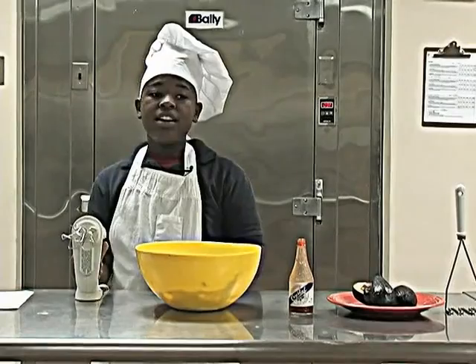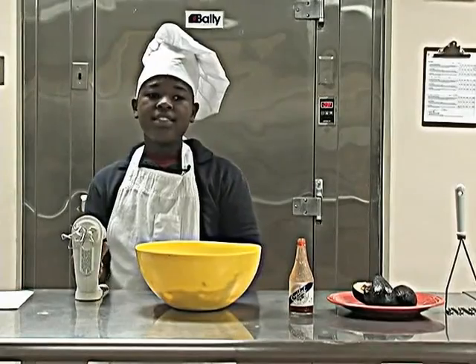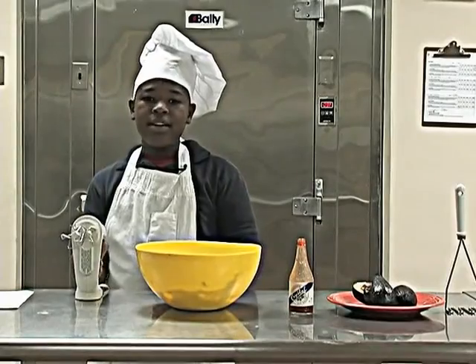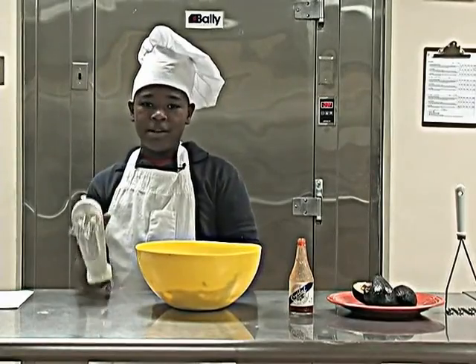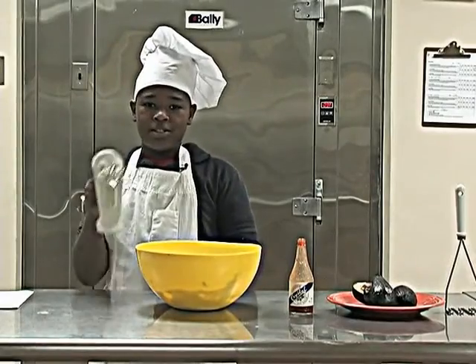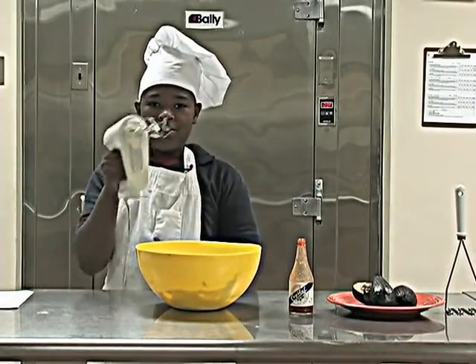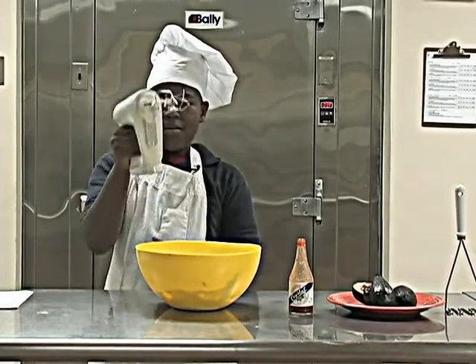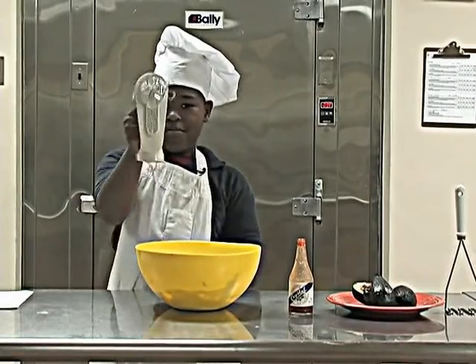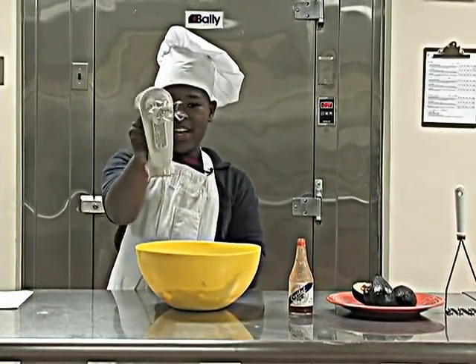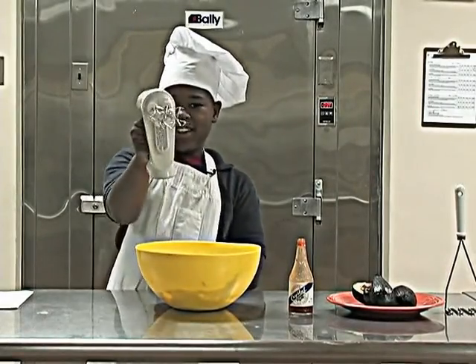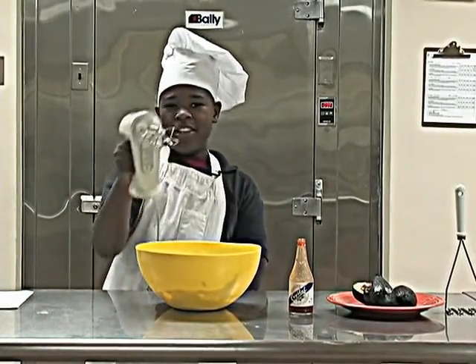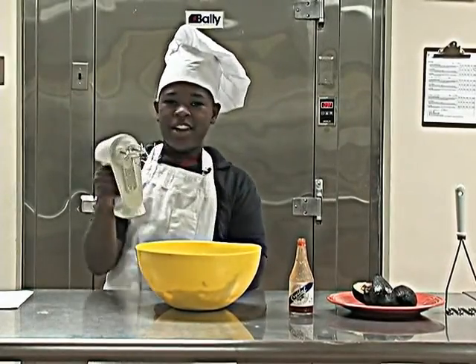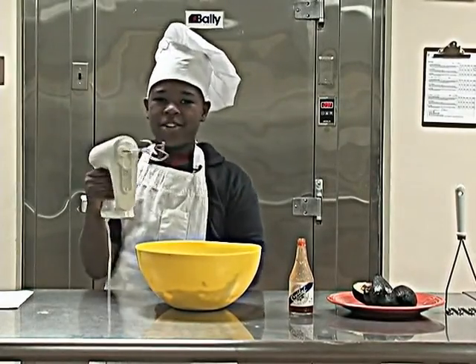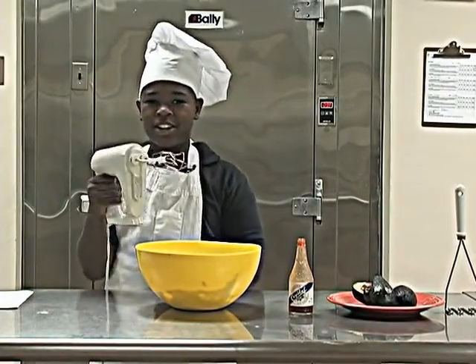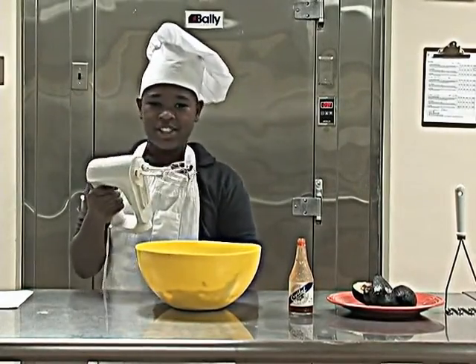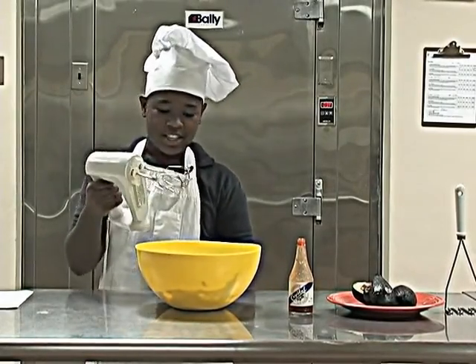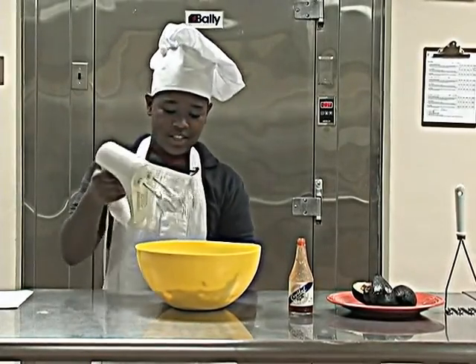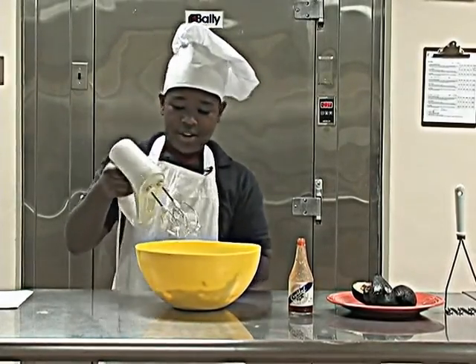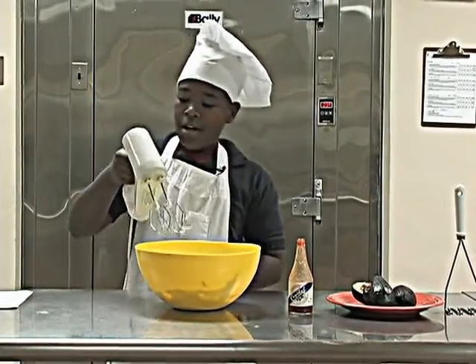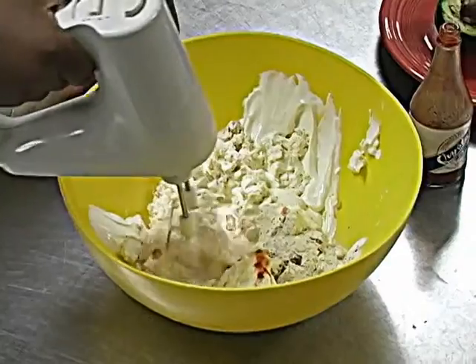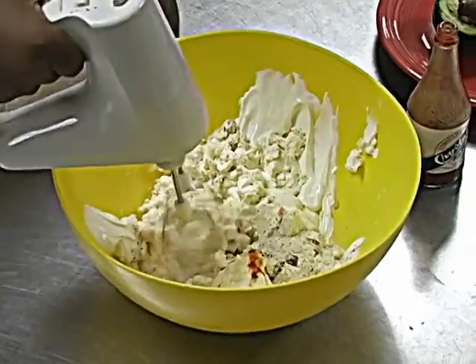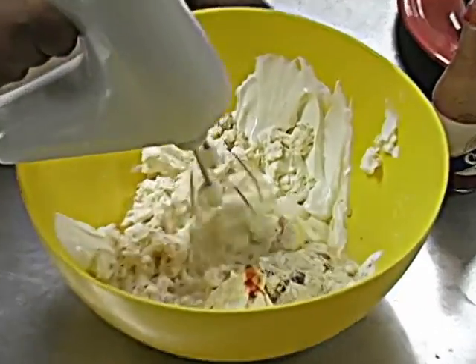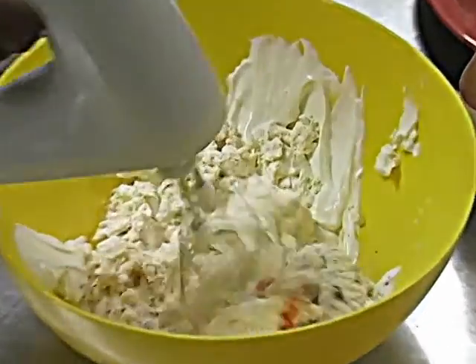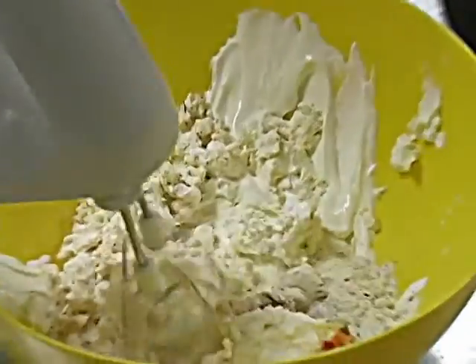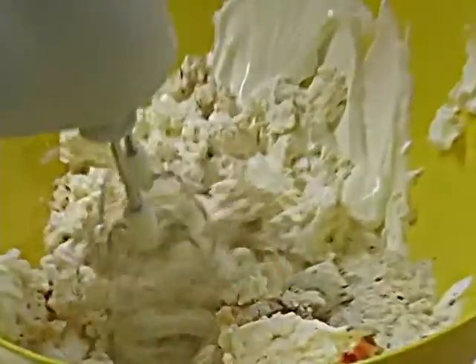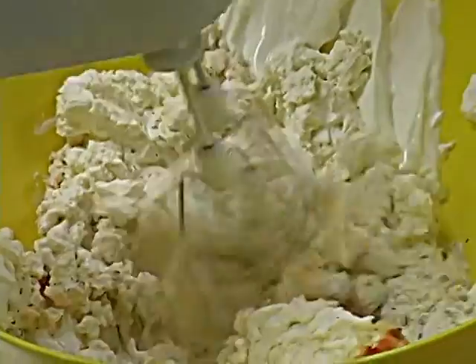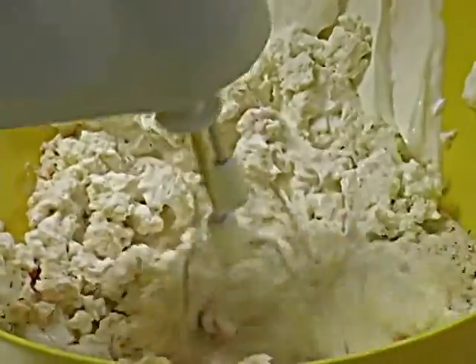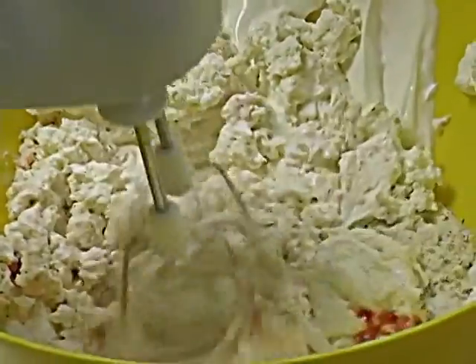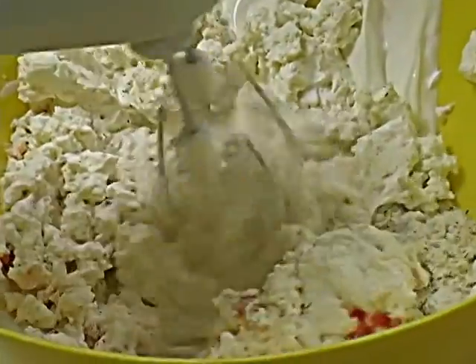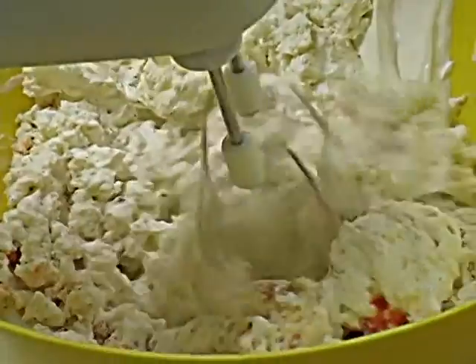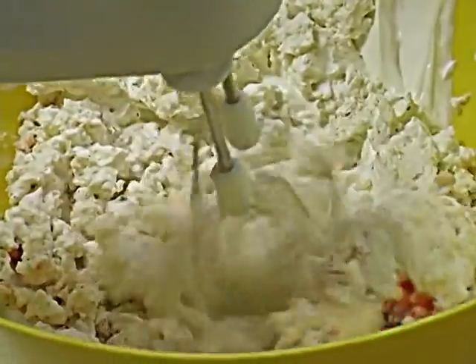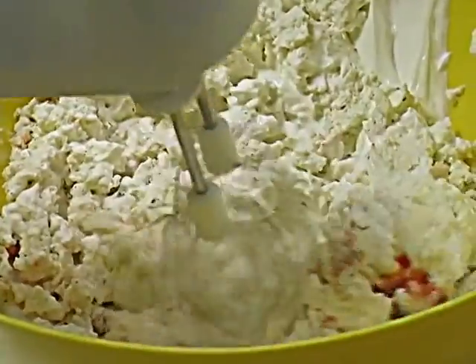Next I'm going to mix all the ingredients together. Mix Zam!